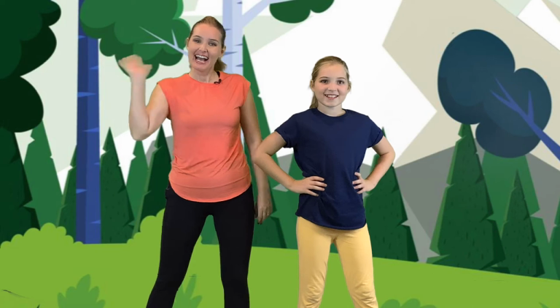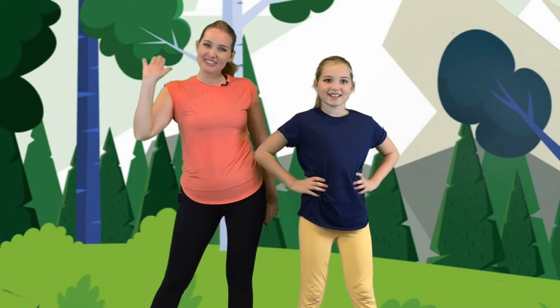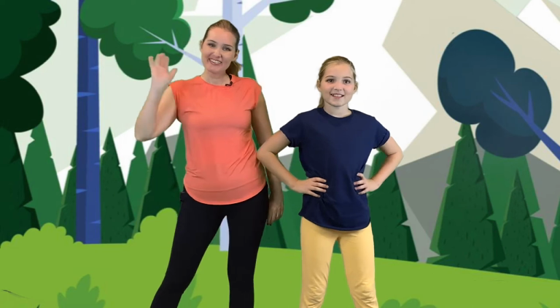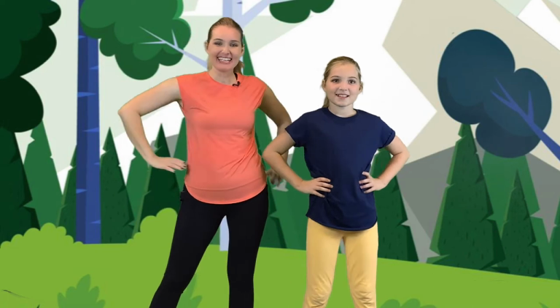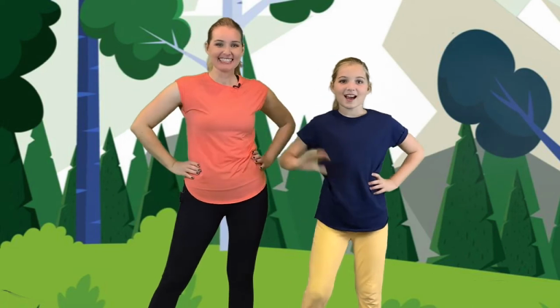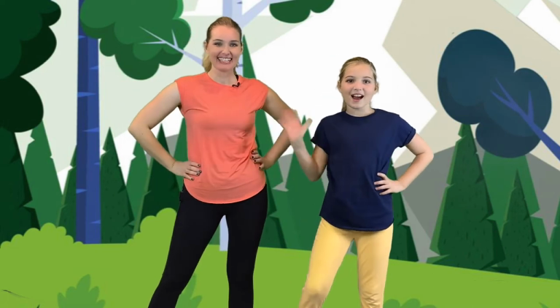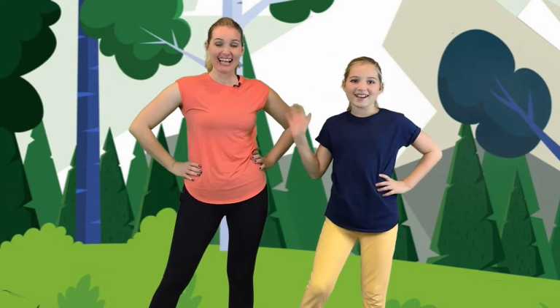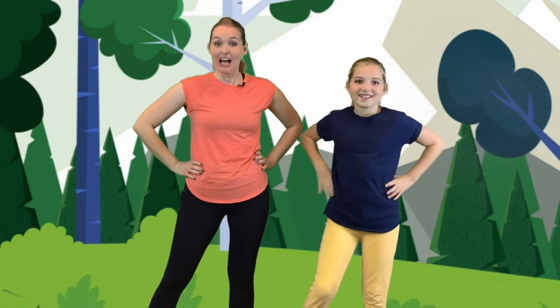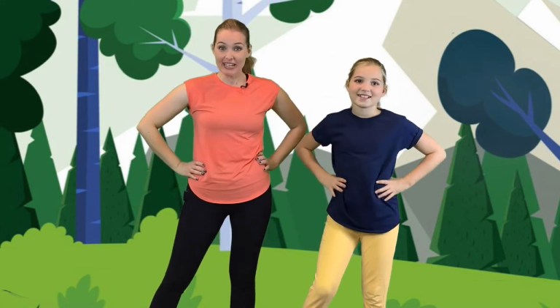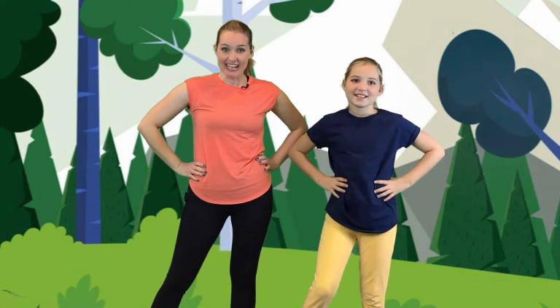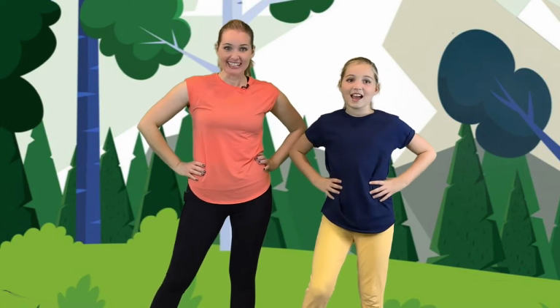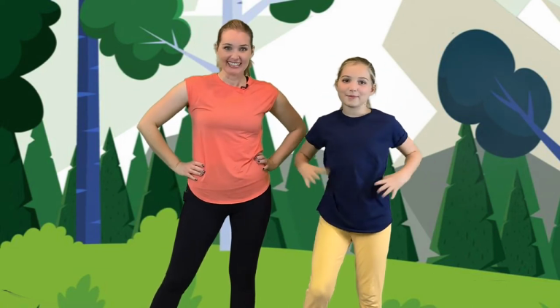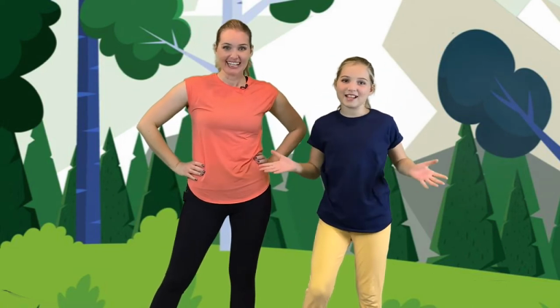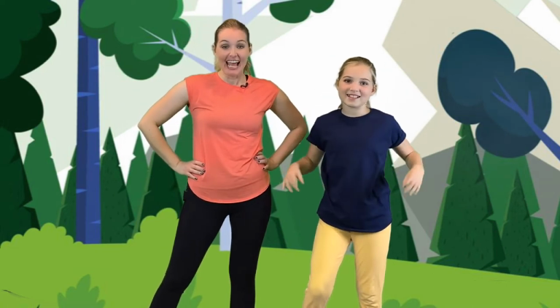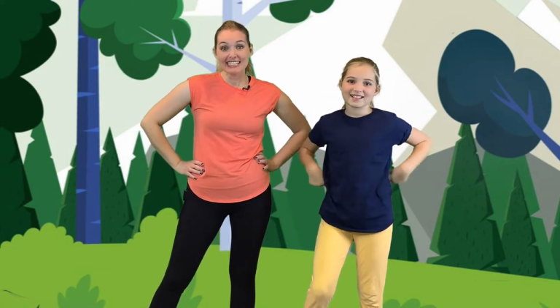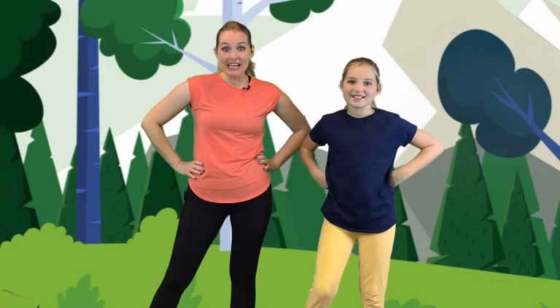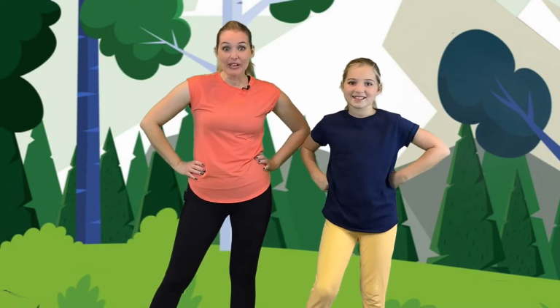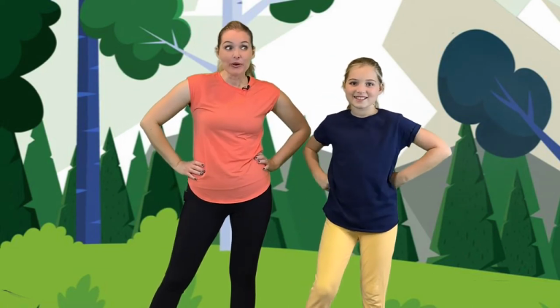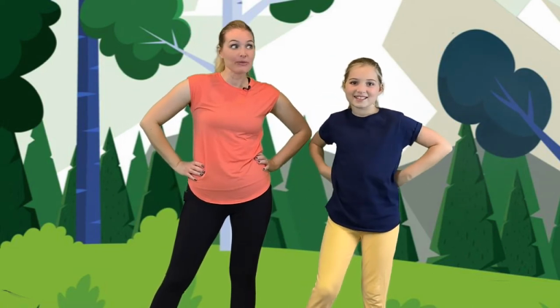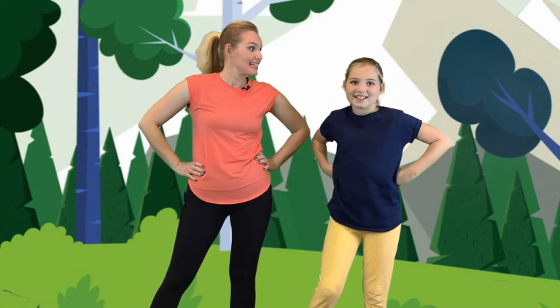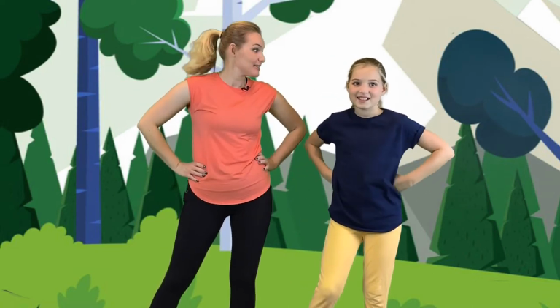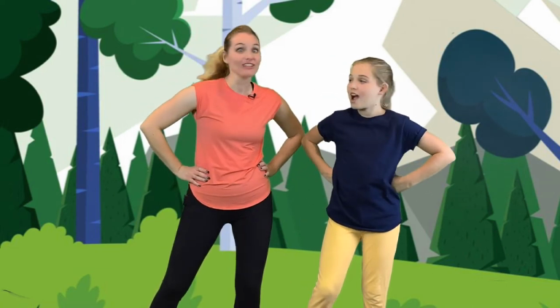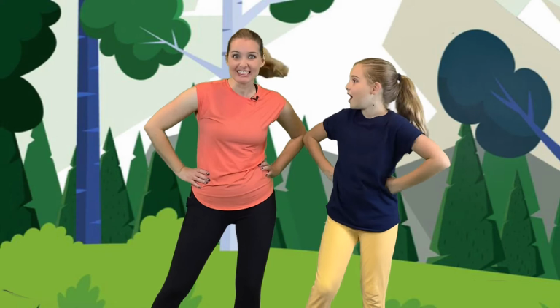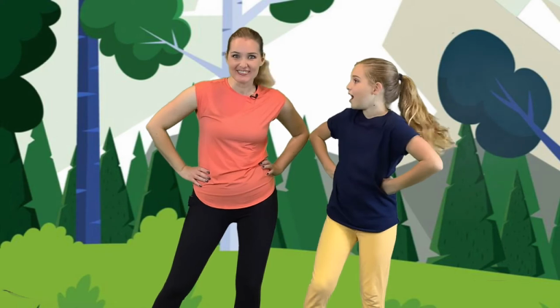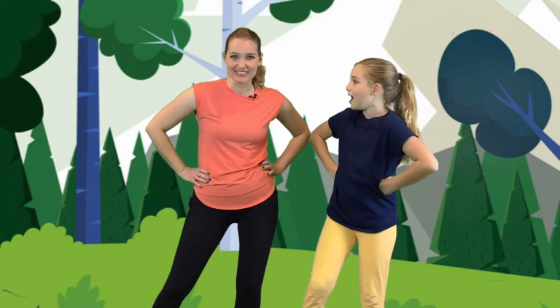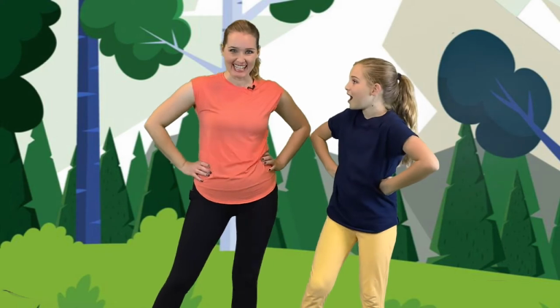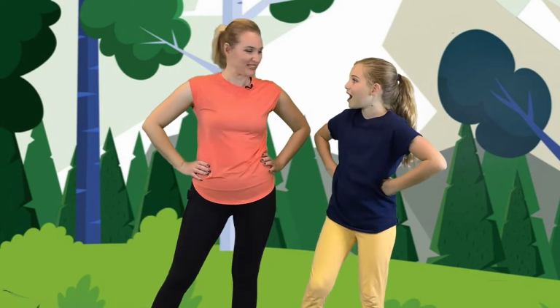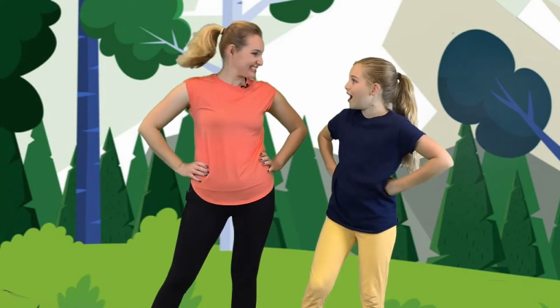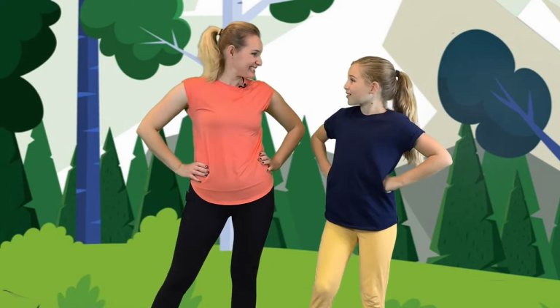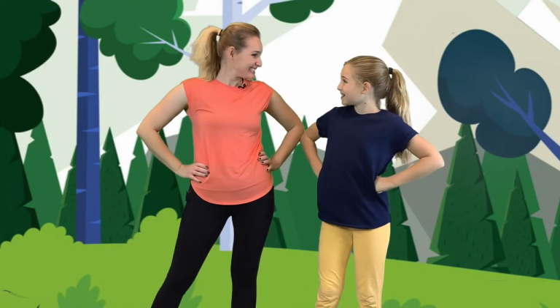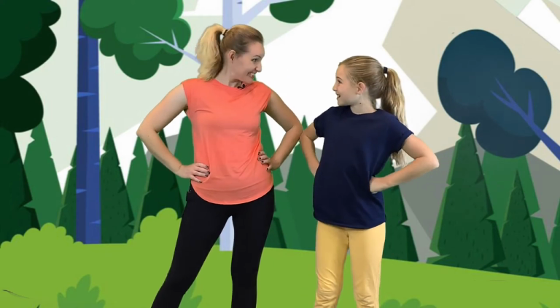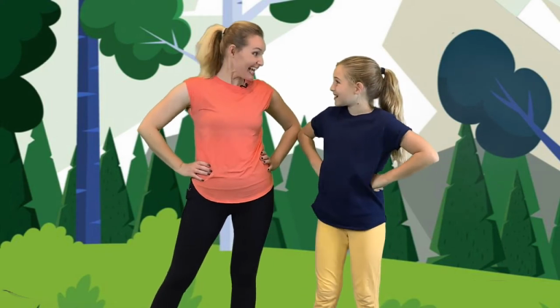Hi Musical Kids! Hi! I'm Carrie Ellen. And I'm Jane. And today we are going to pretend to be lots of different animals. Really? Yeah!